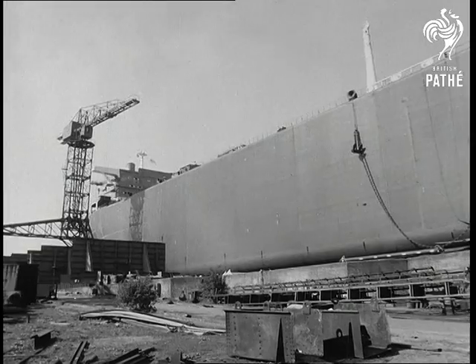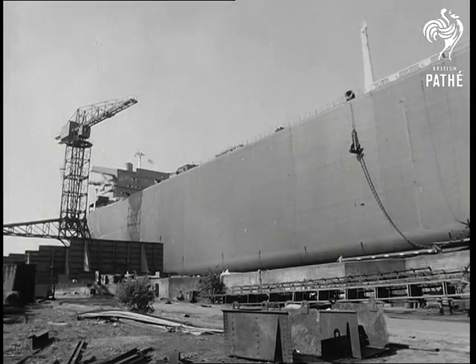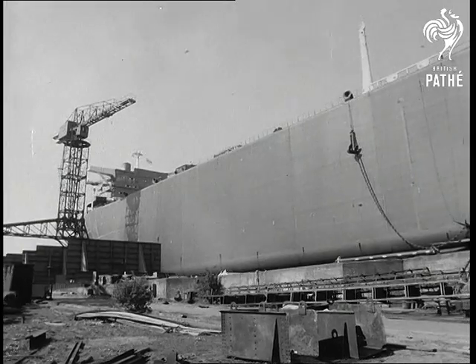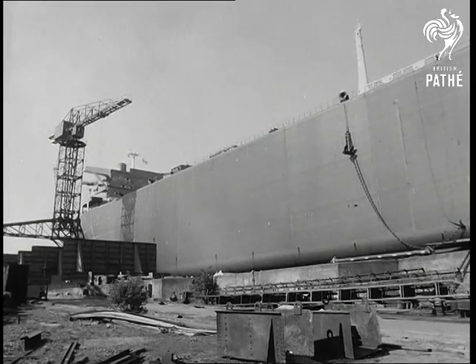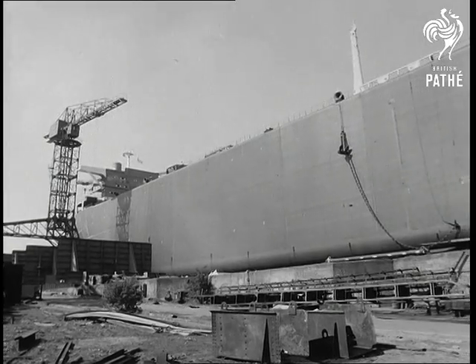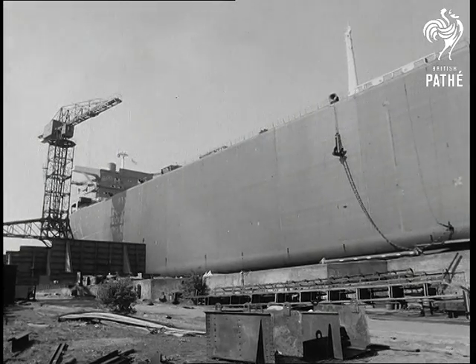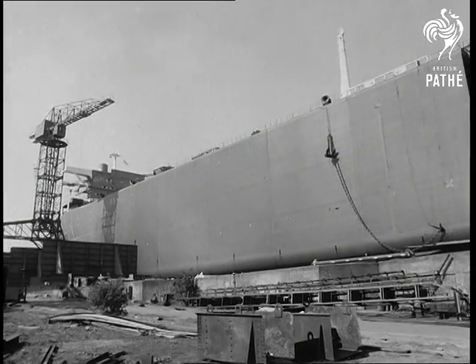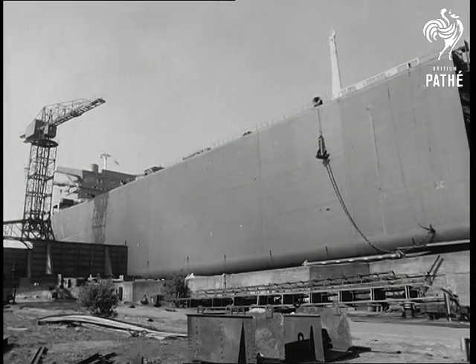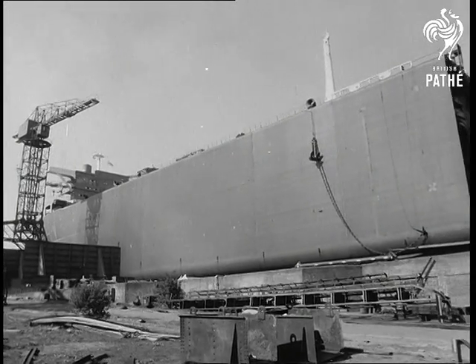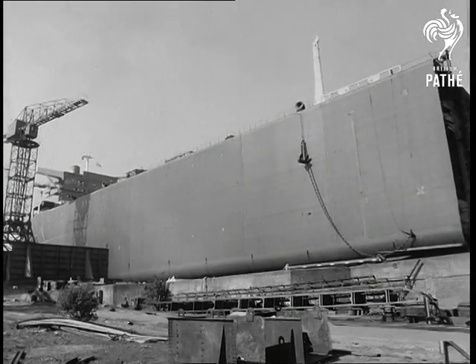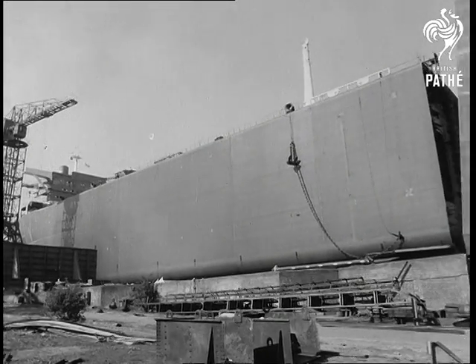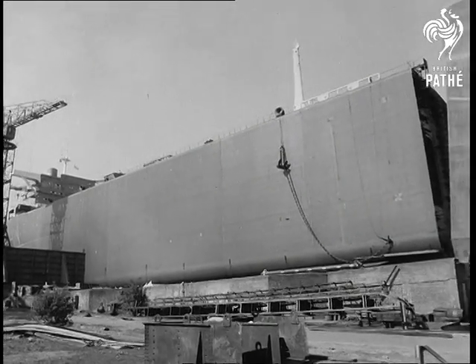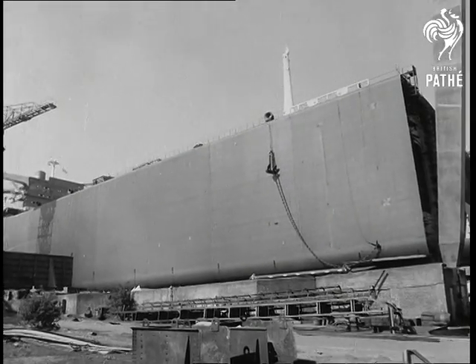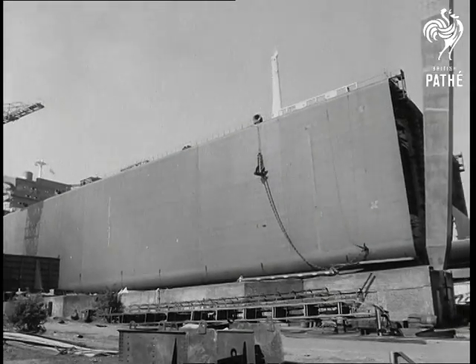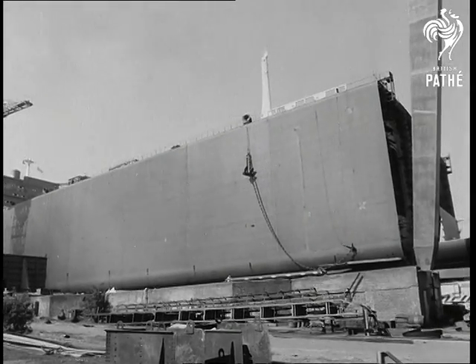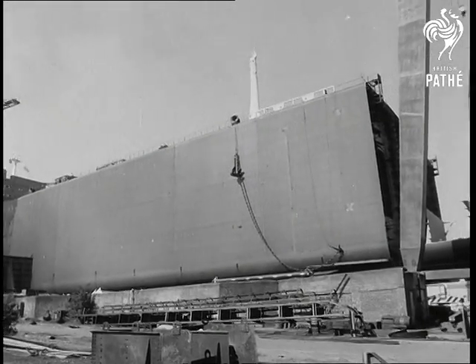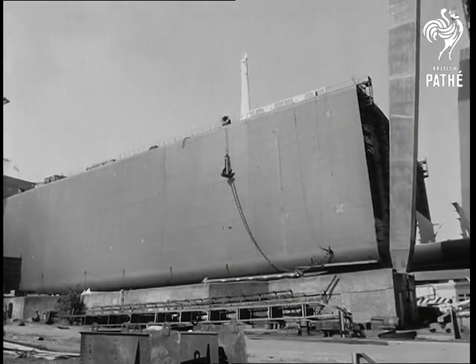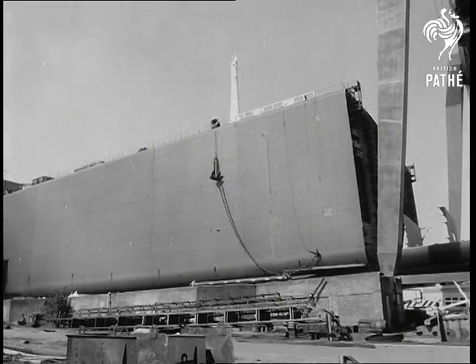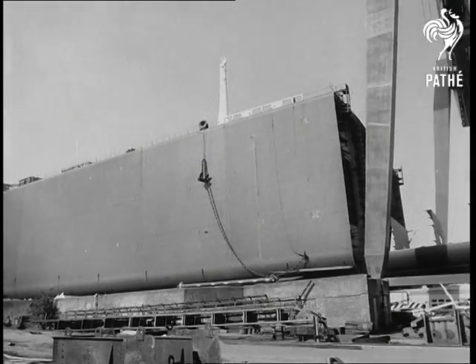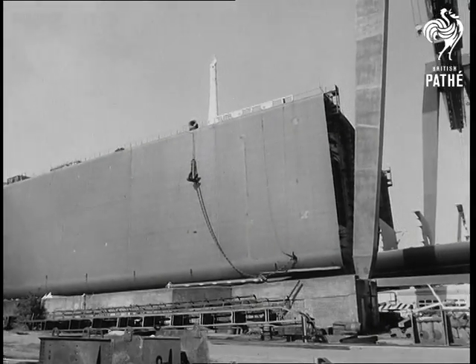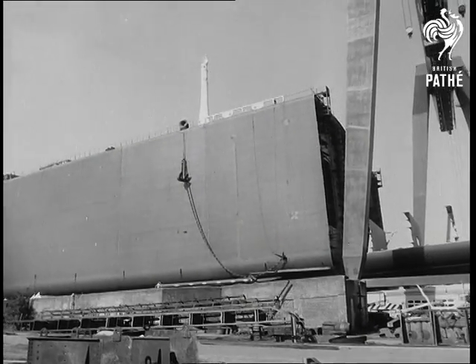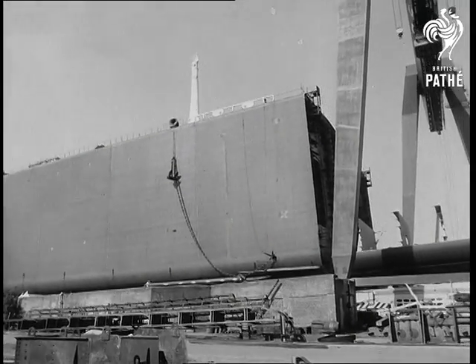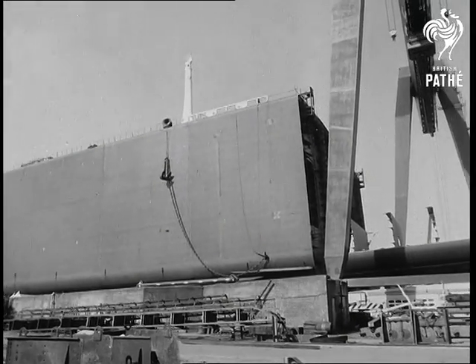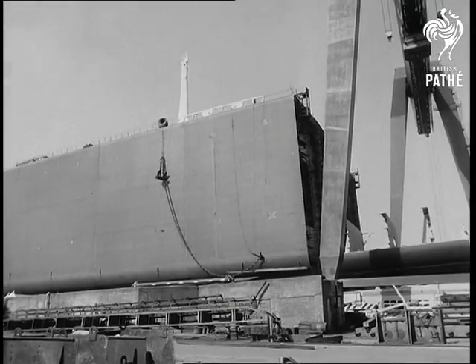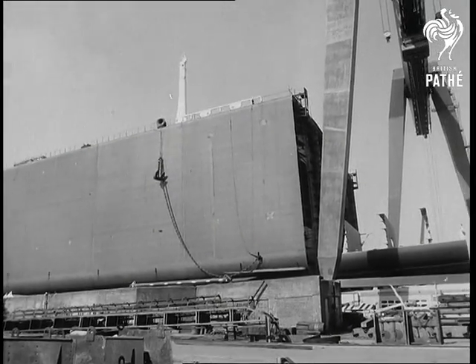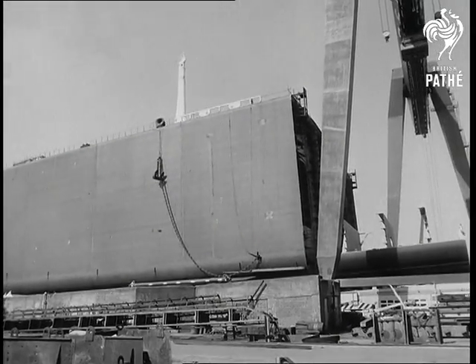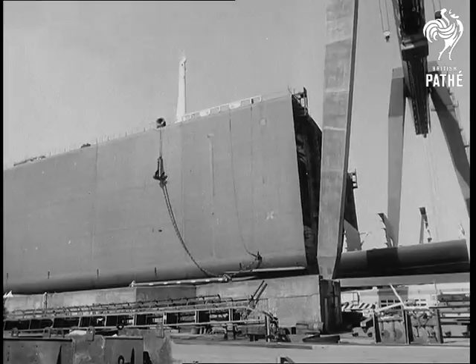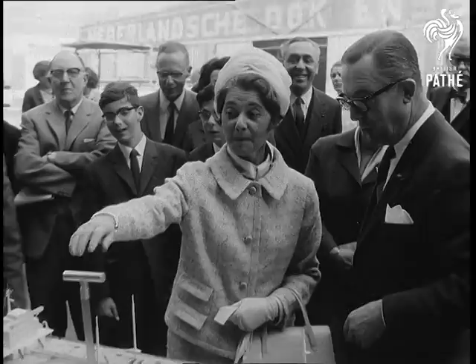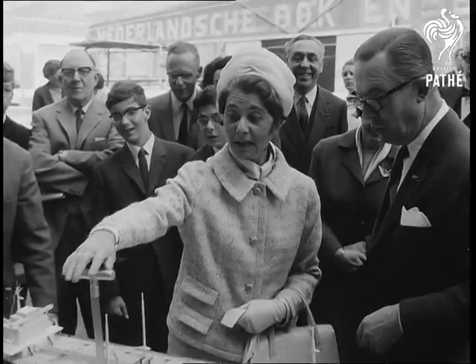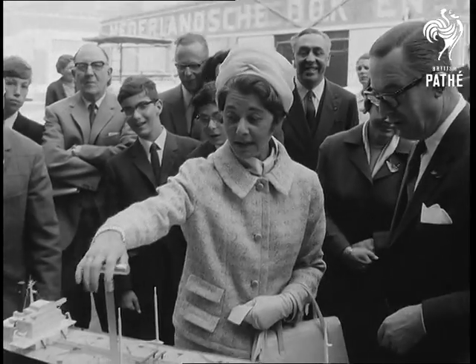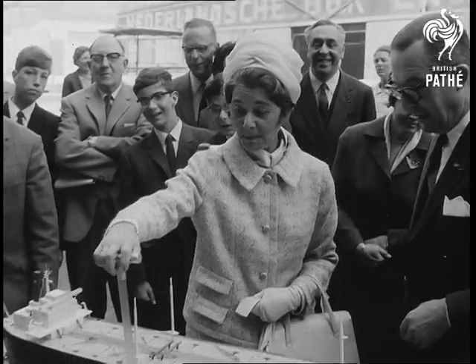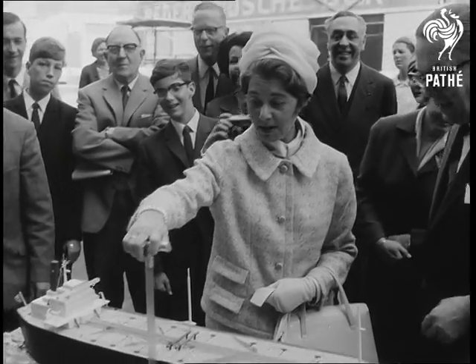An oil tanker, 50% of the biggest ever built in Holland. So, at an Amsterdam shipyard, they had half a launching.